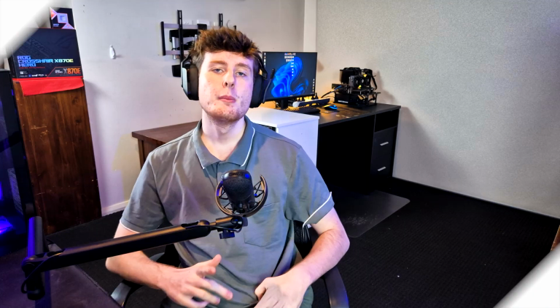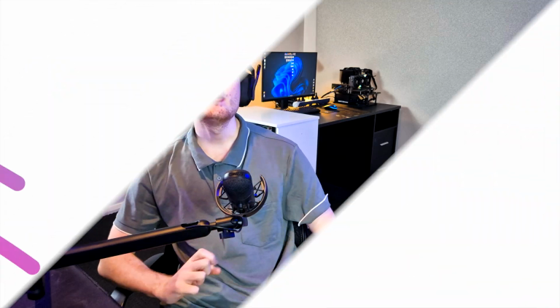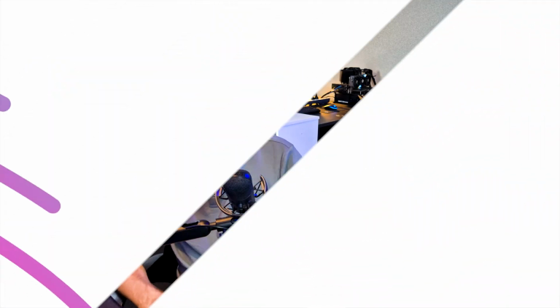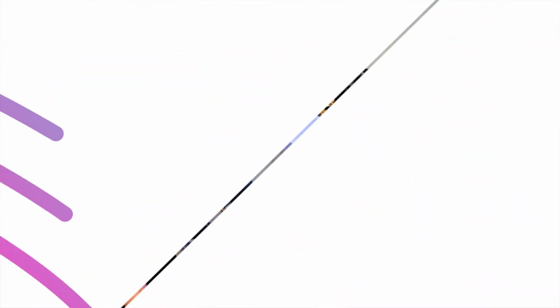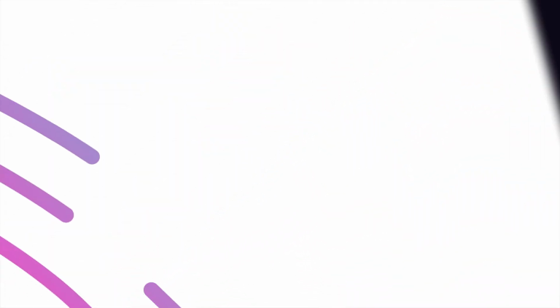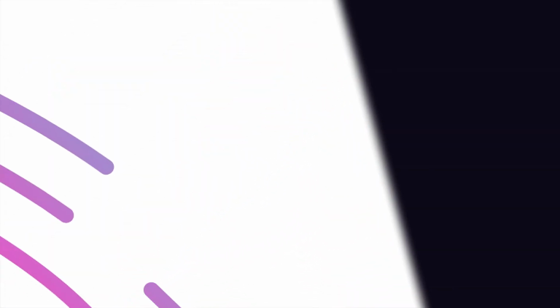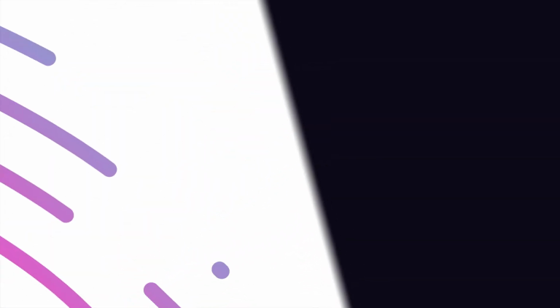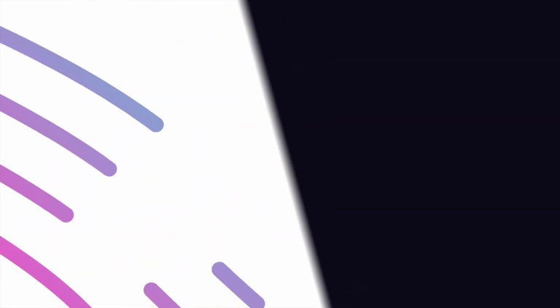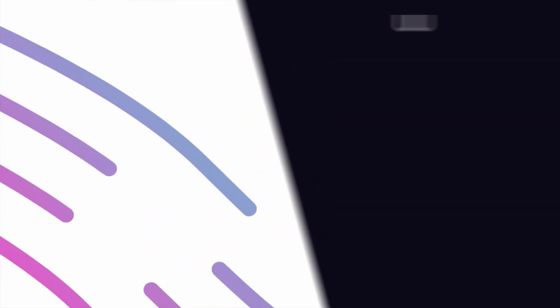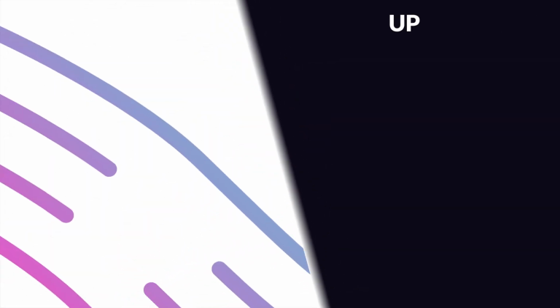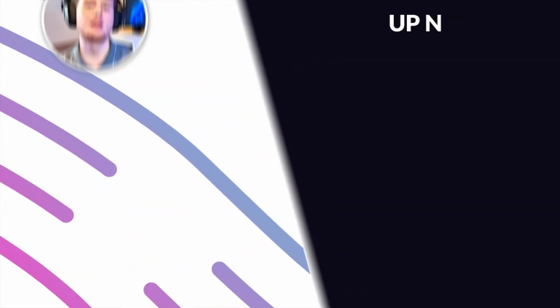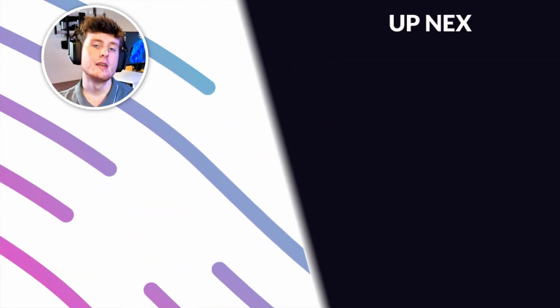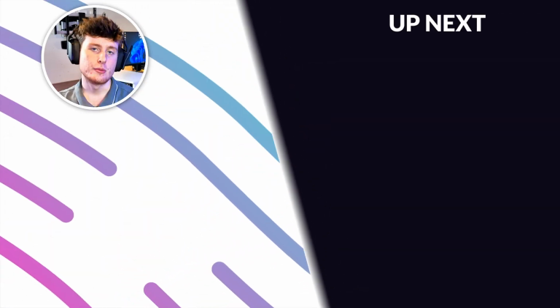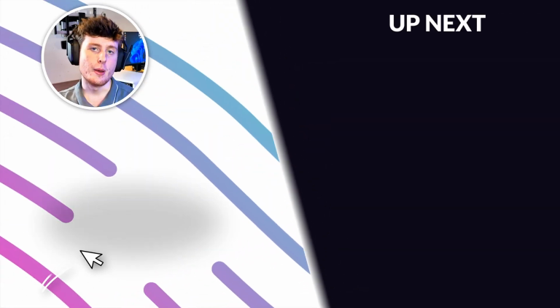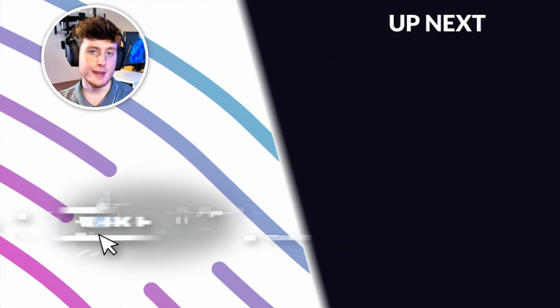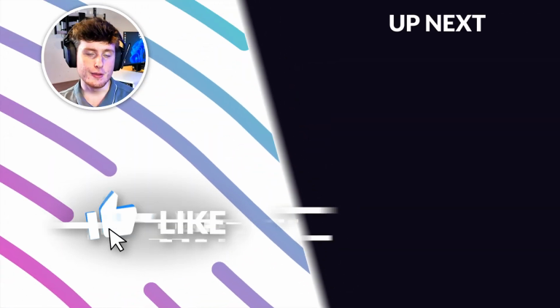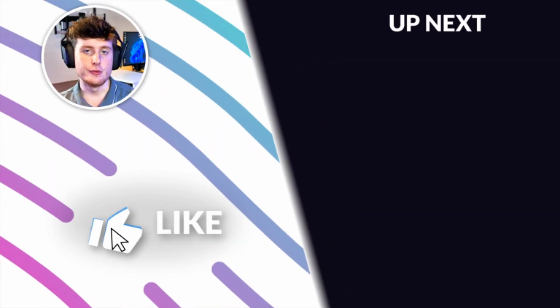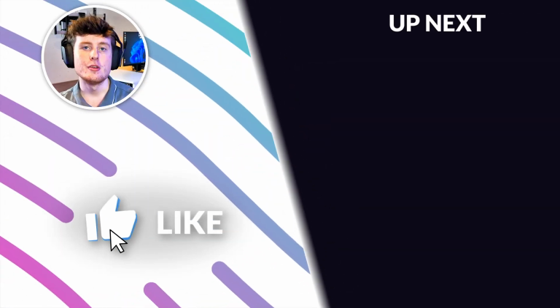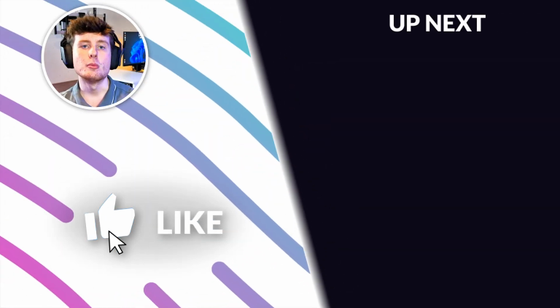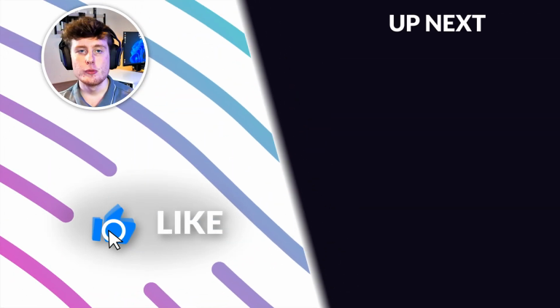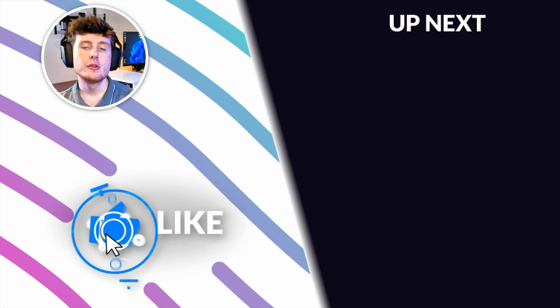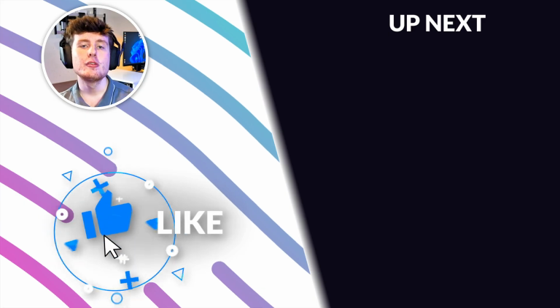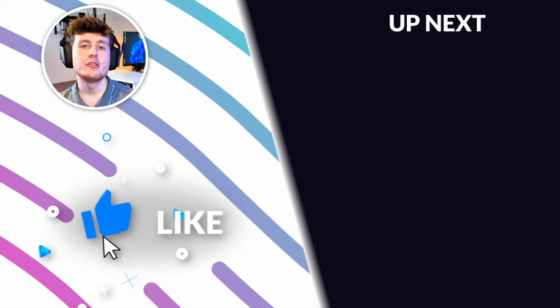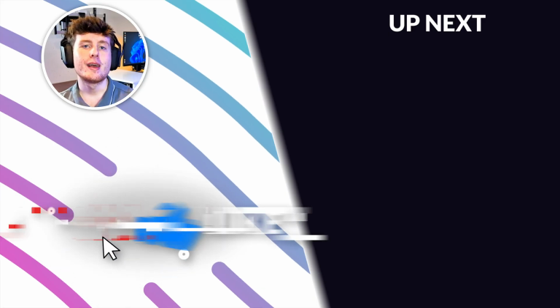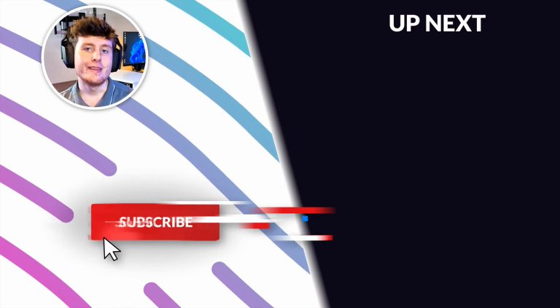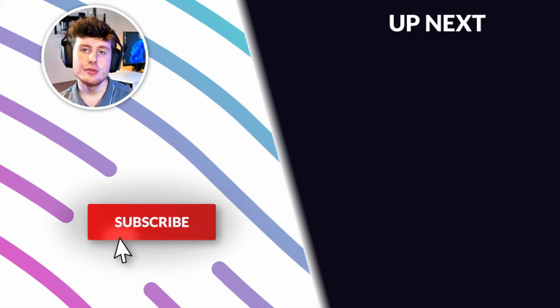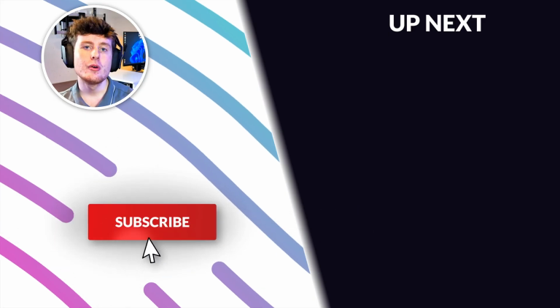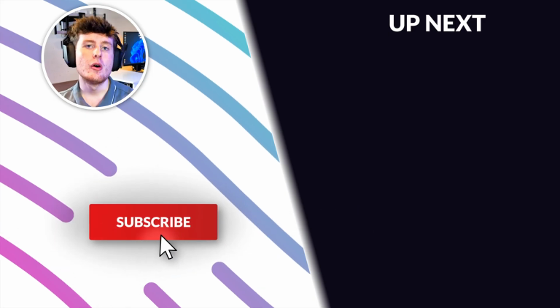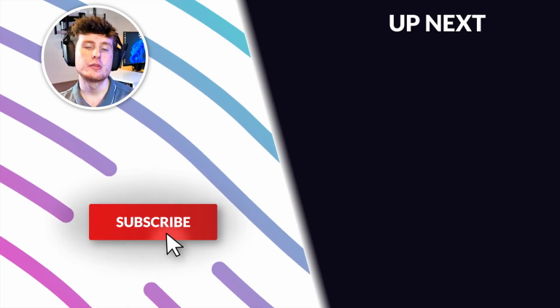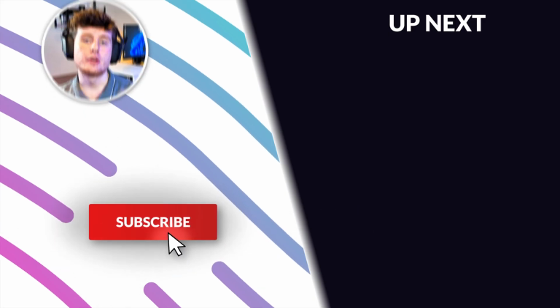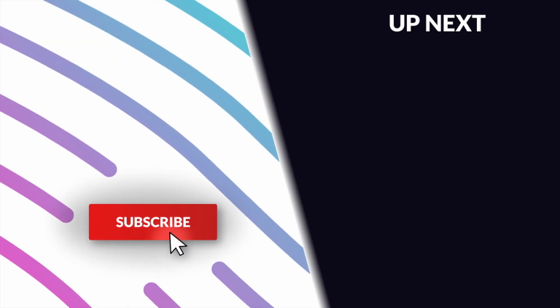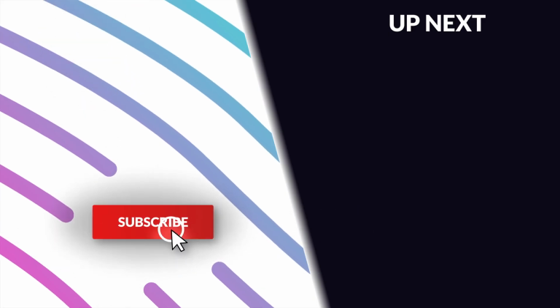But anyway guys, that's all for today. Make sure to like, subscribe, and hit that notification bell. Also make sure to check out the video on screen right now.